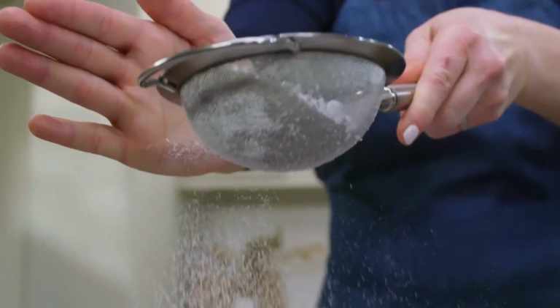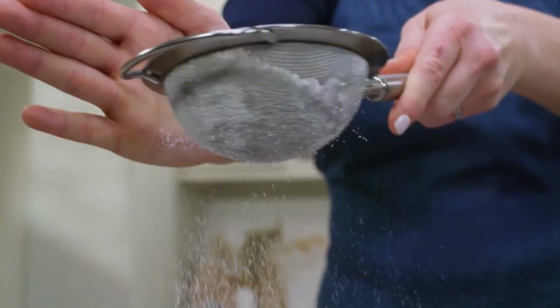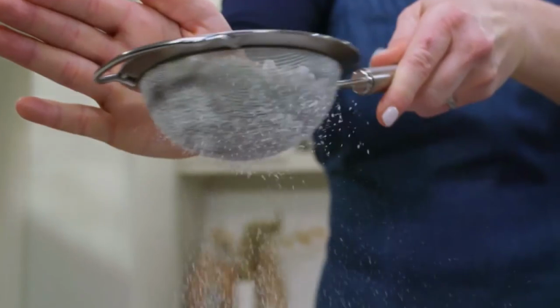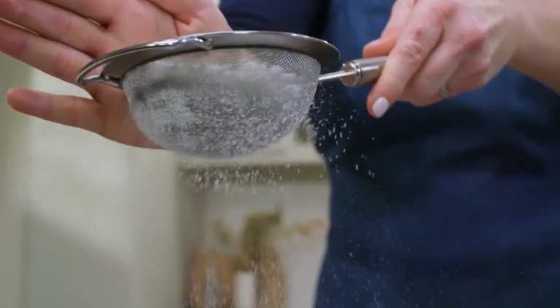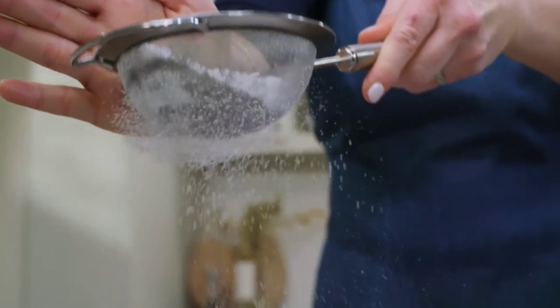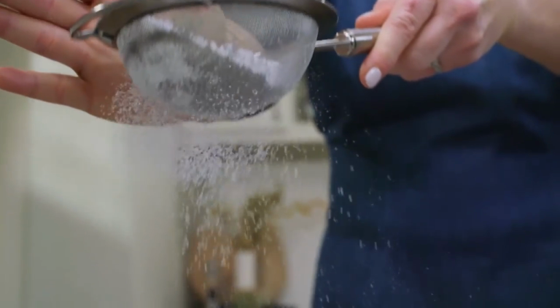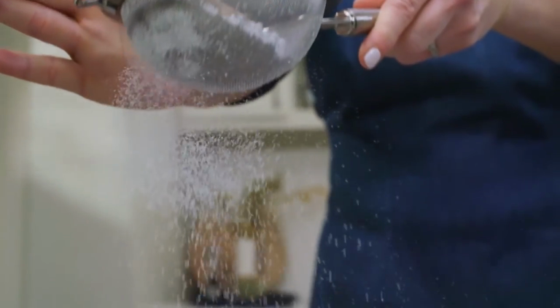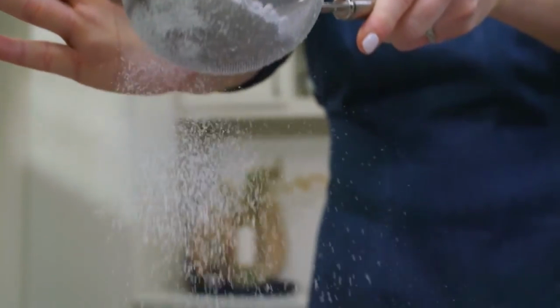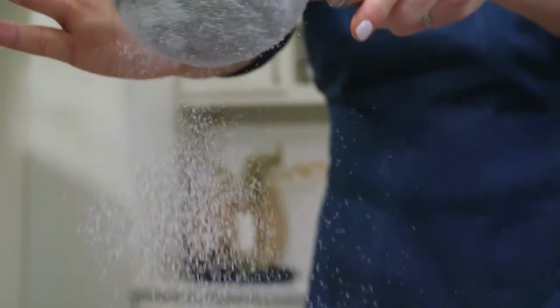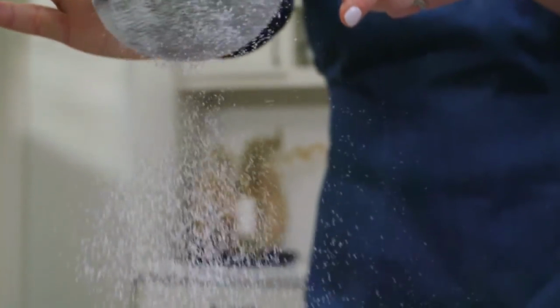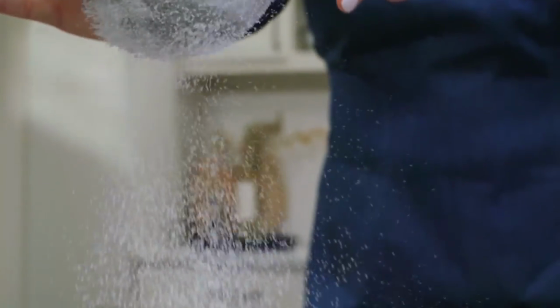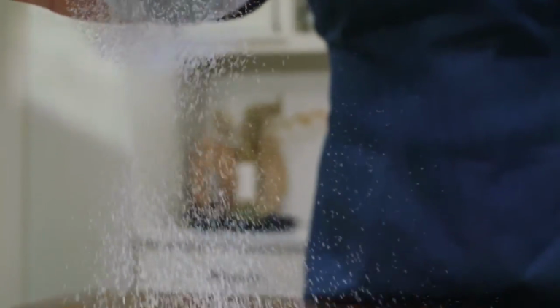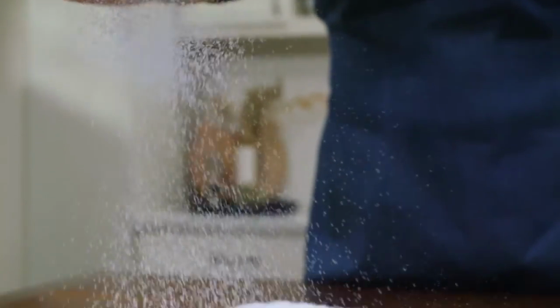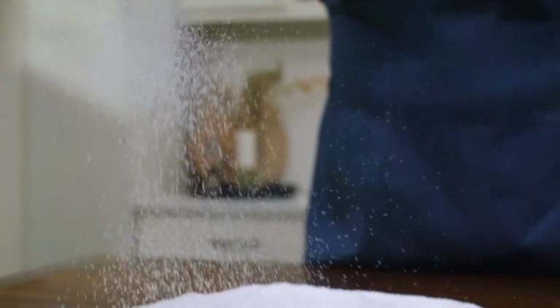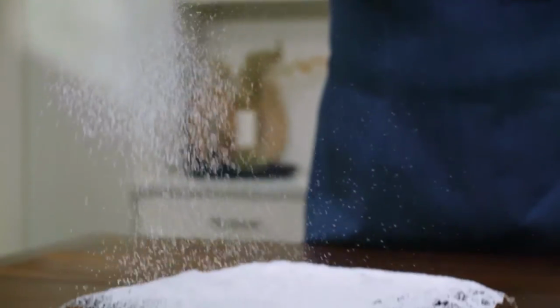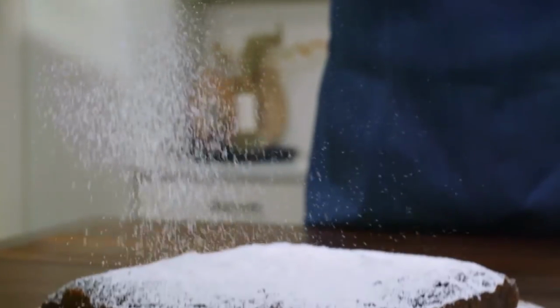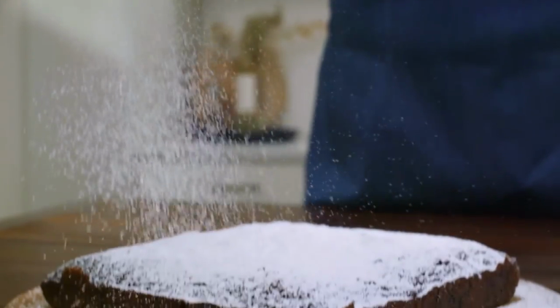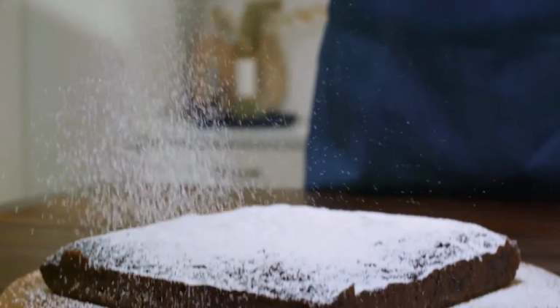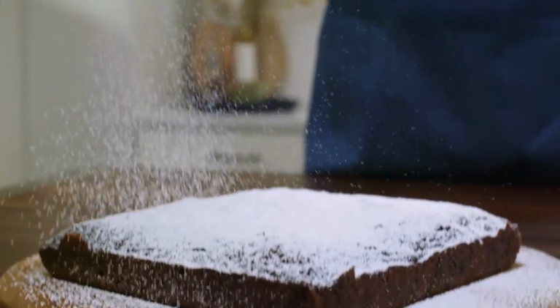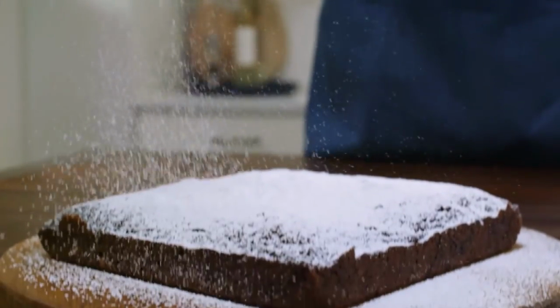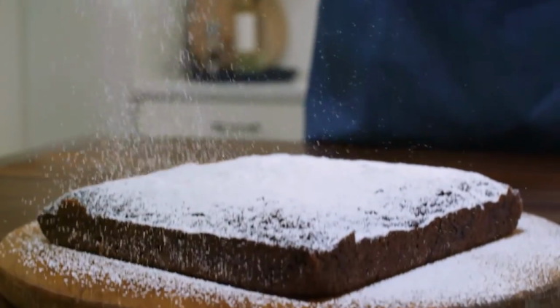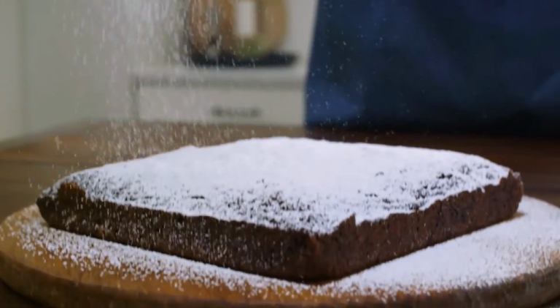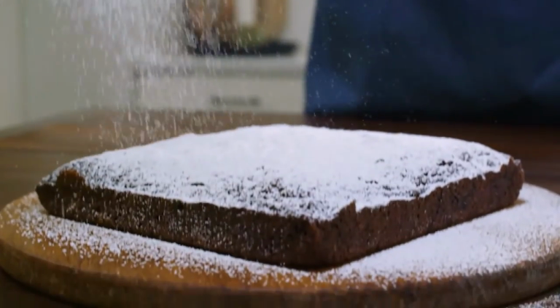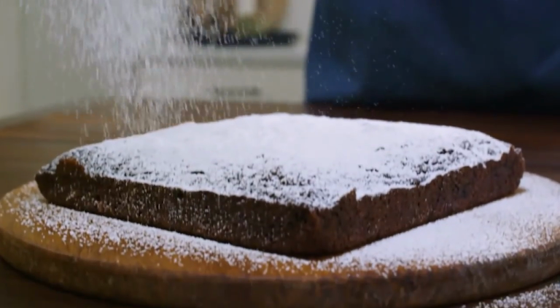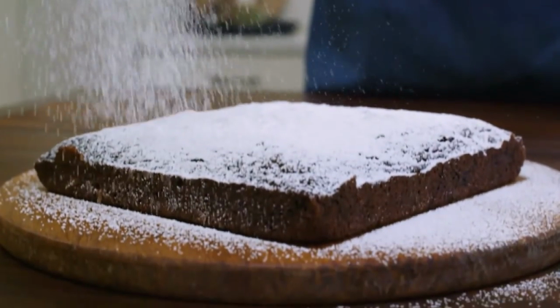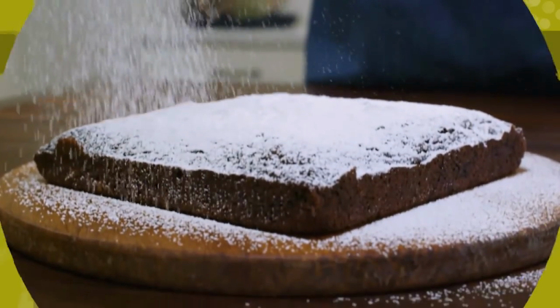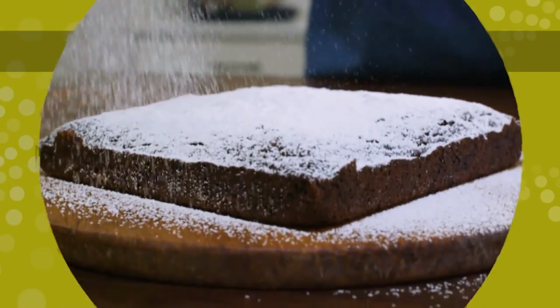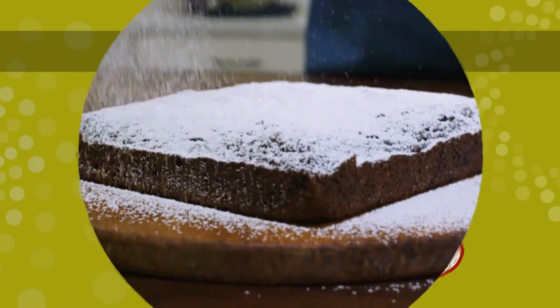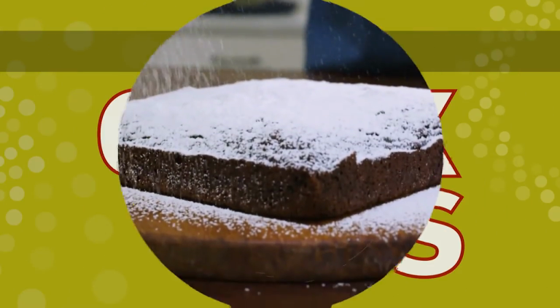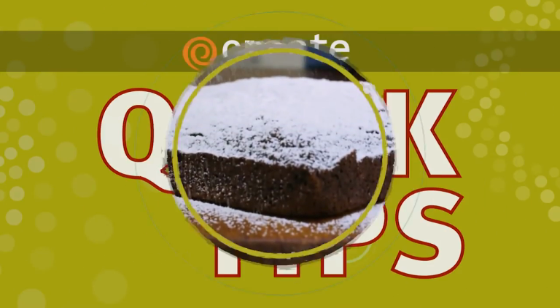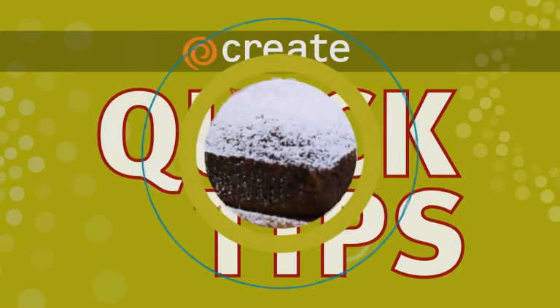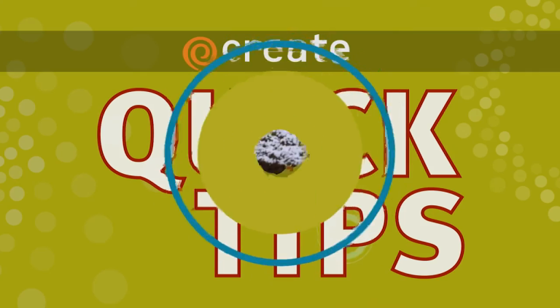Once it's cooled completely, turn it out of the pan and dust the cake with confectioner's sugar. Enjoy!